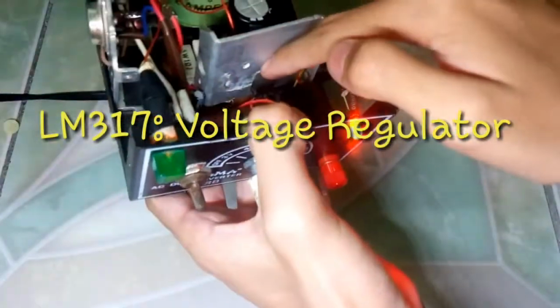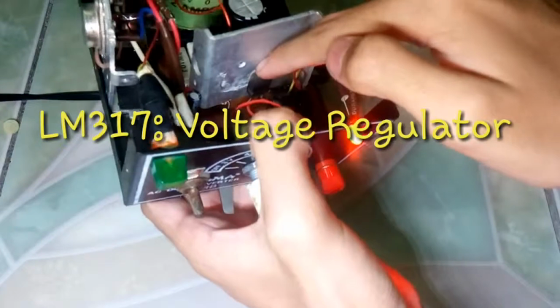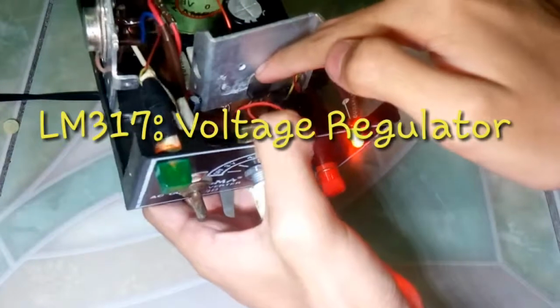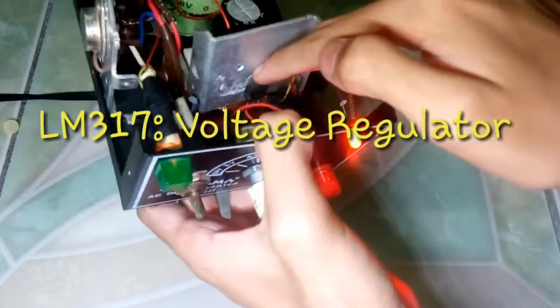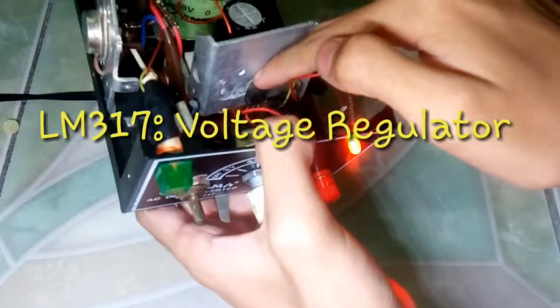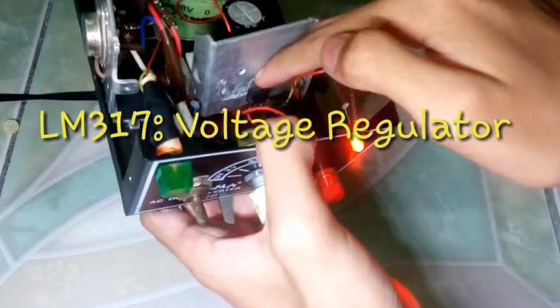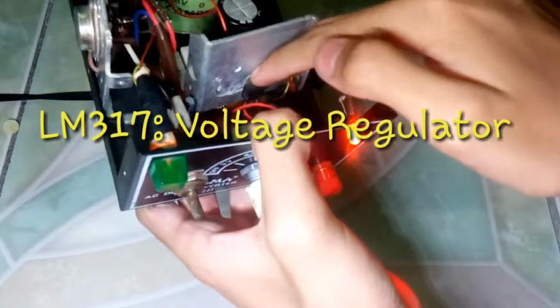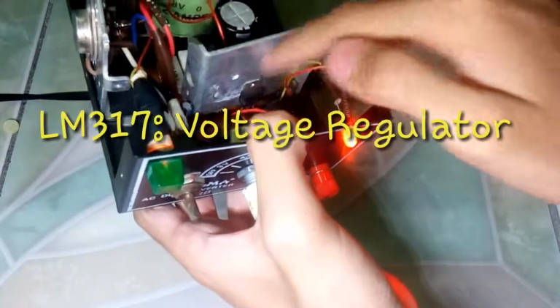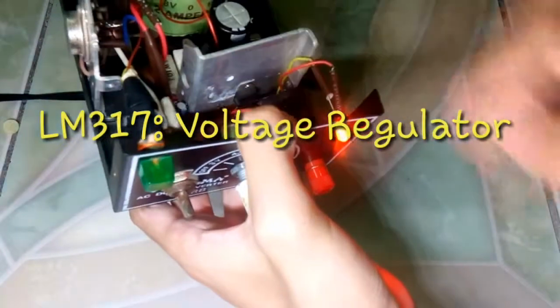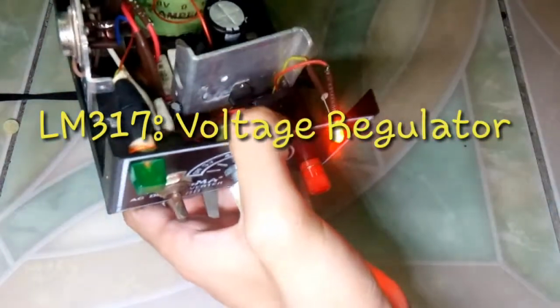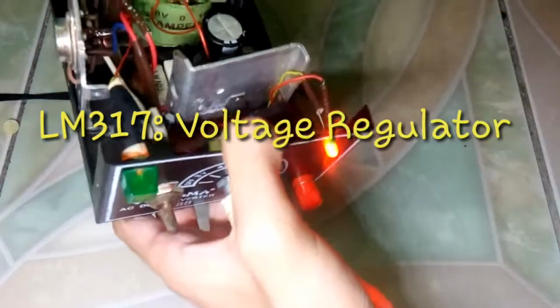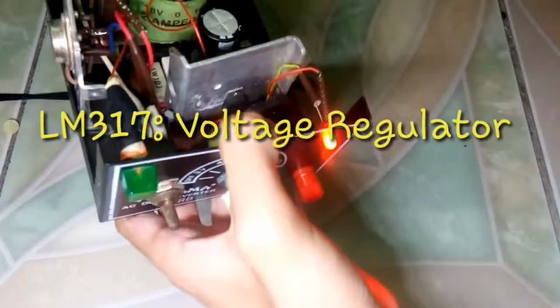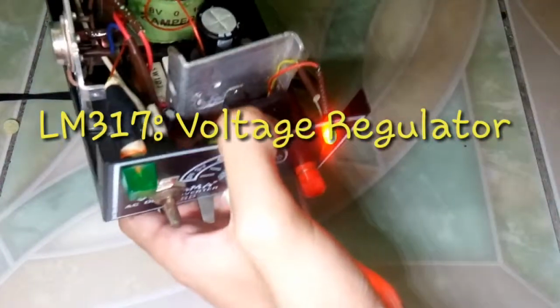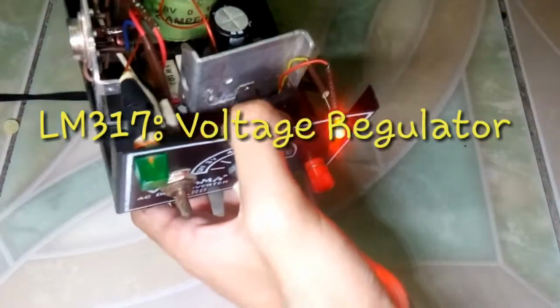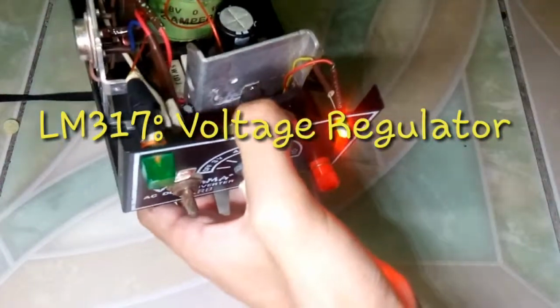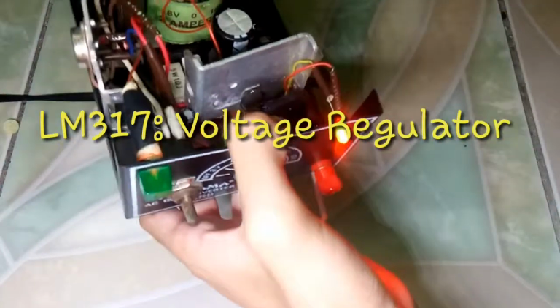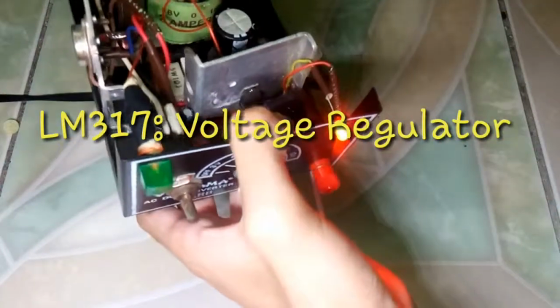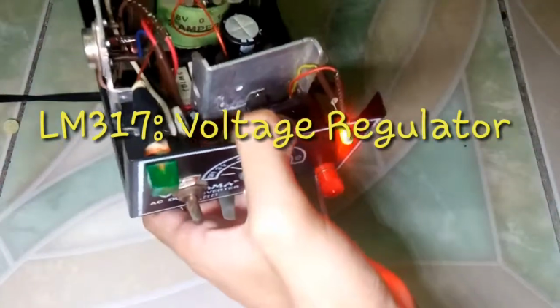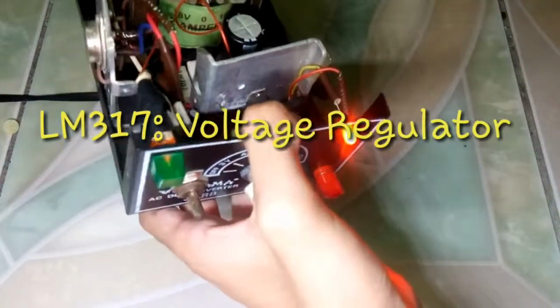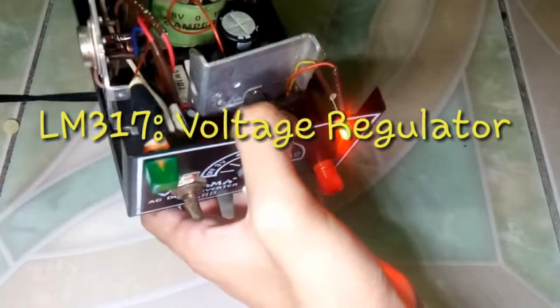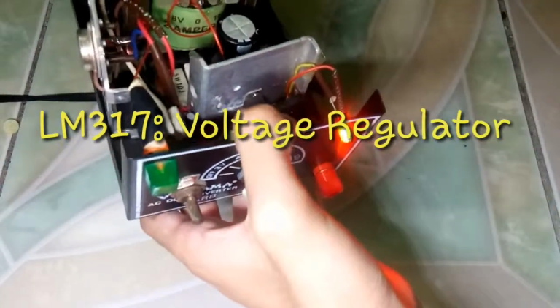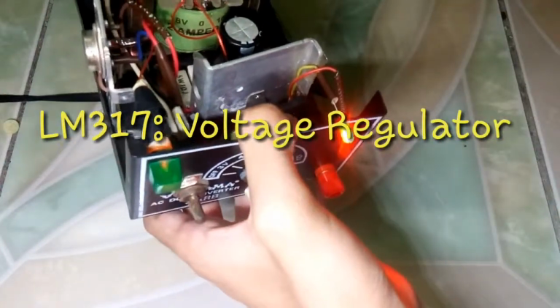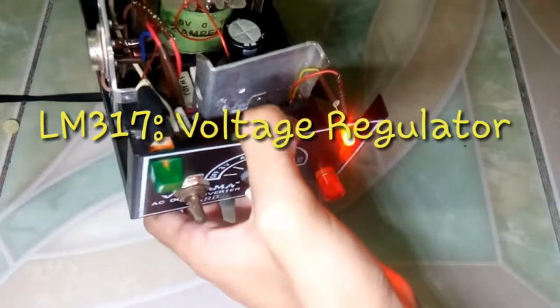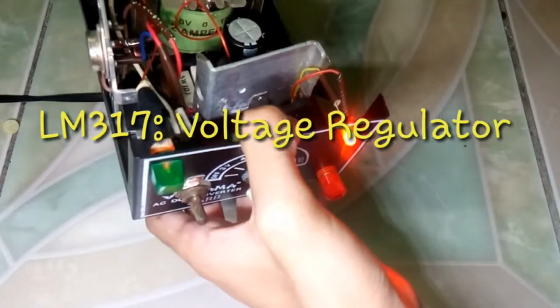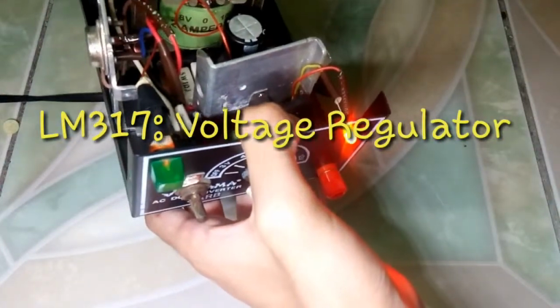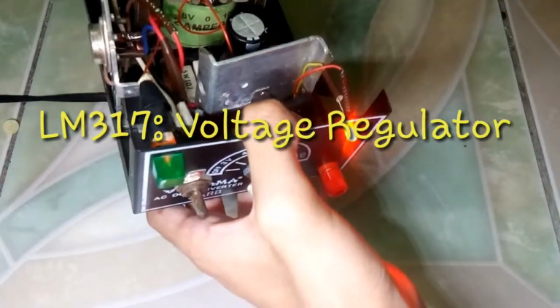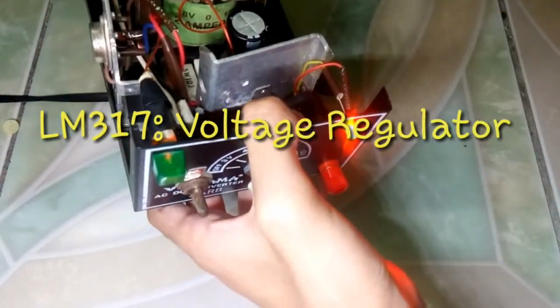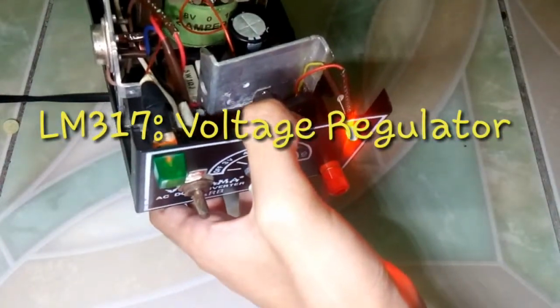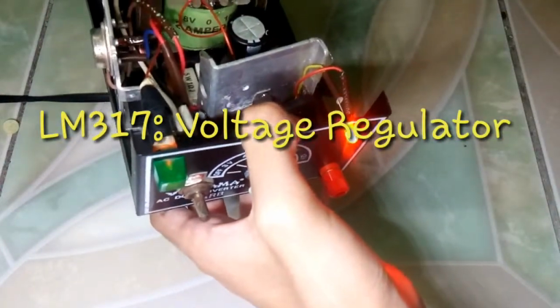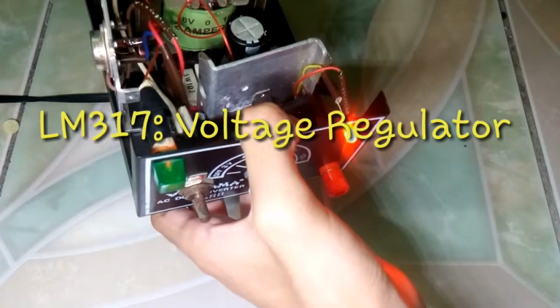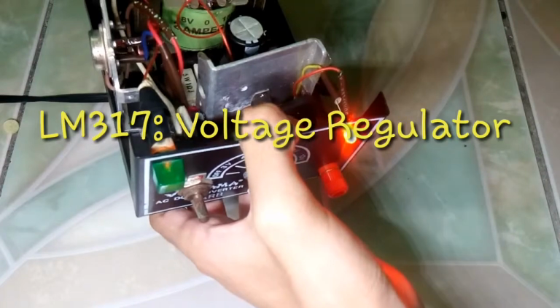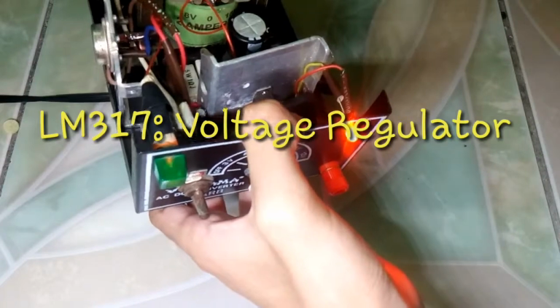Regulator IC: maintains the output voltage at a constant value.